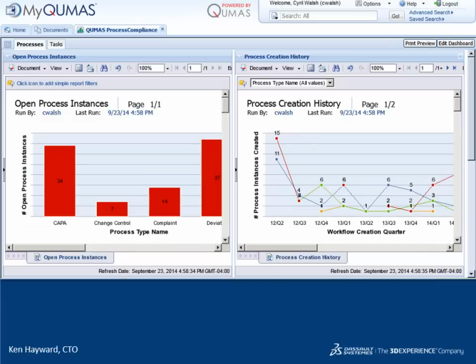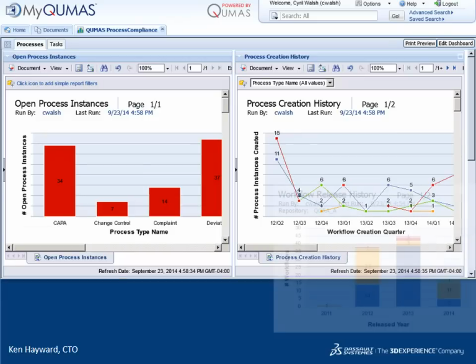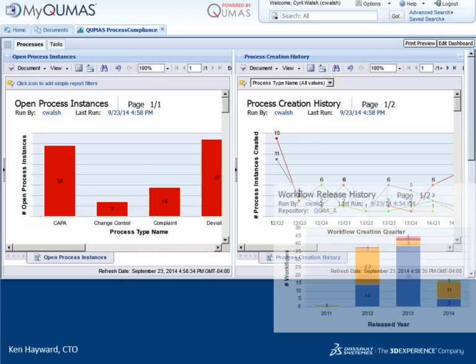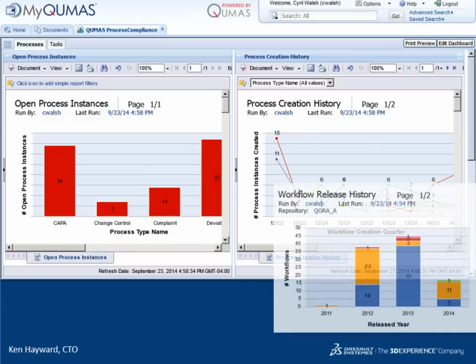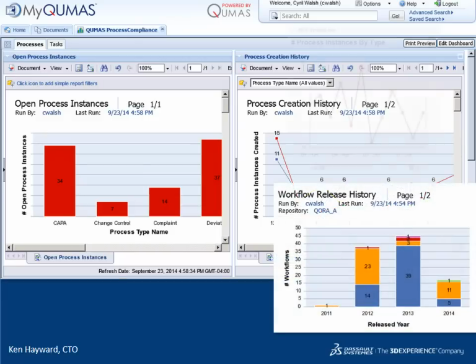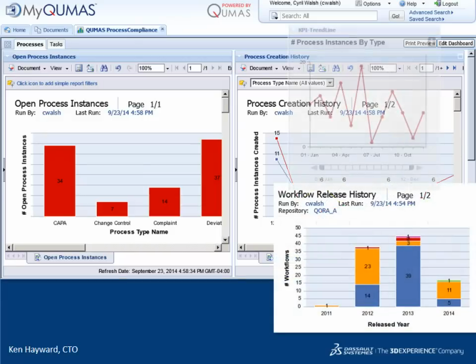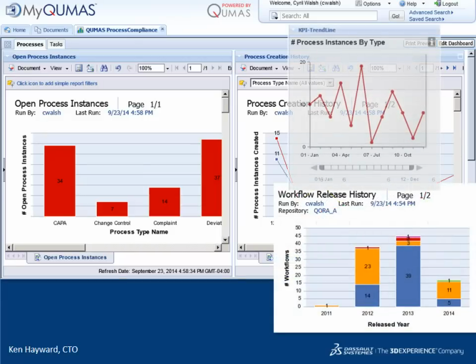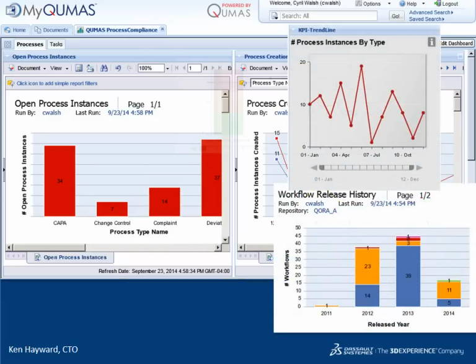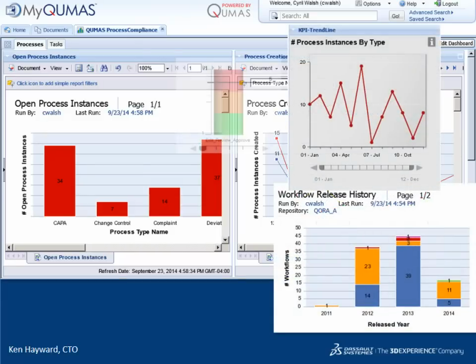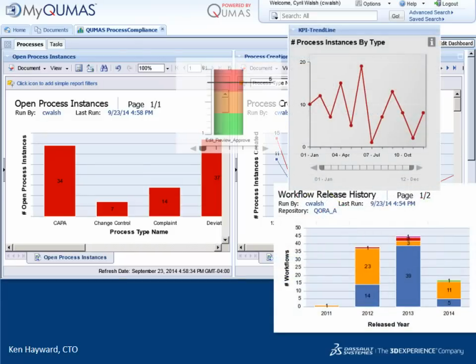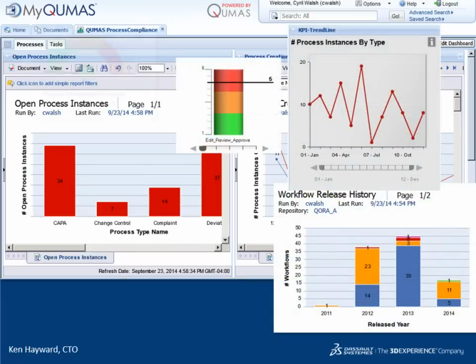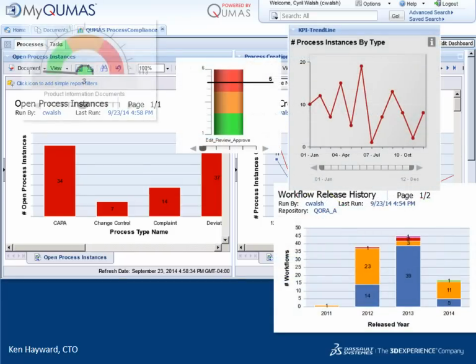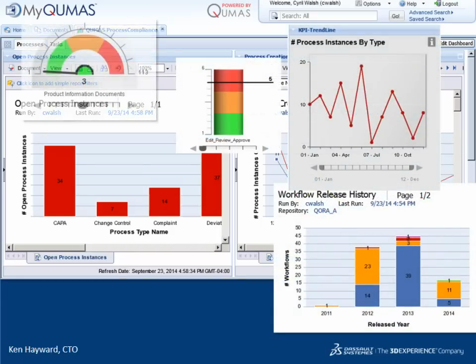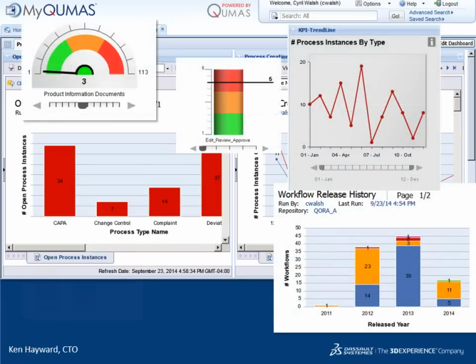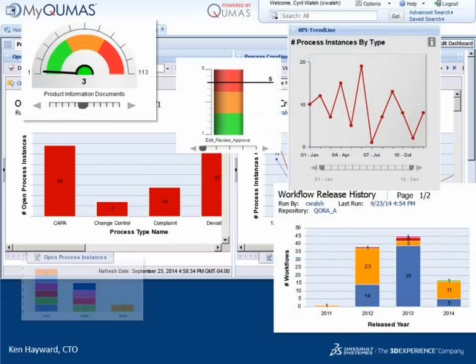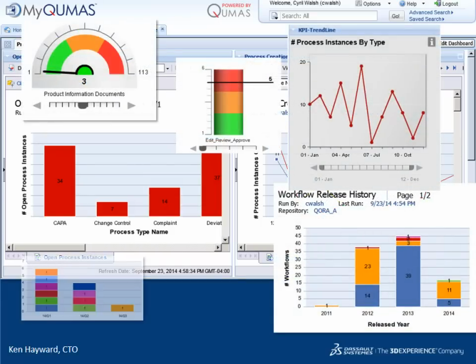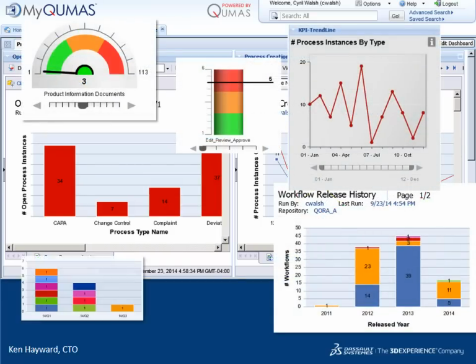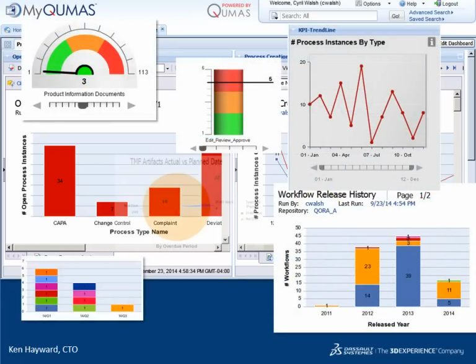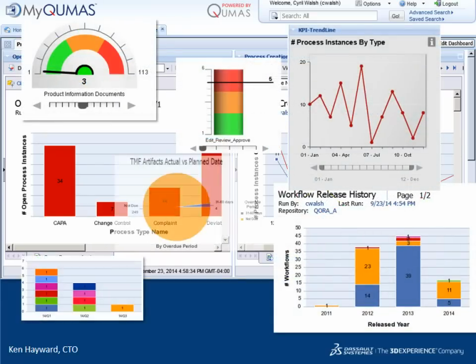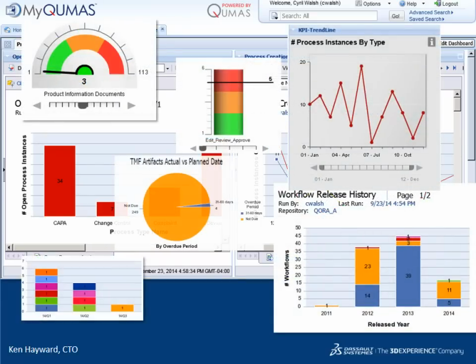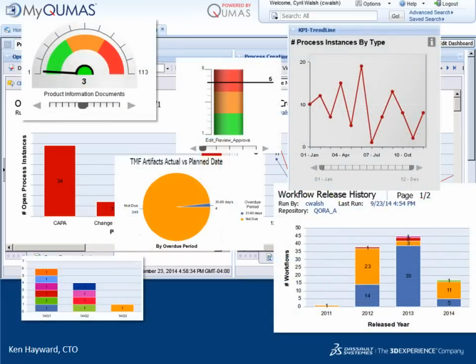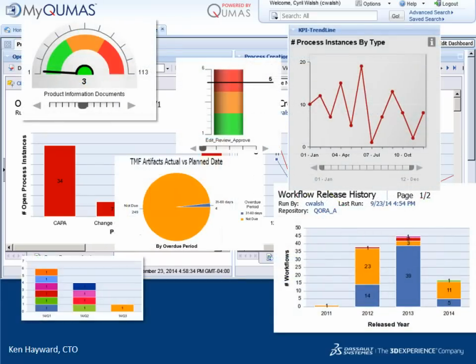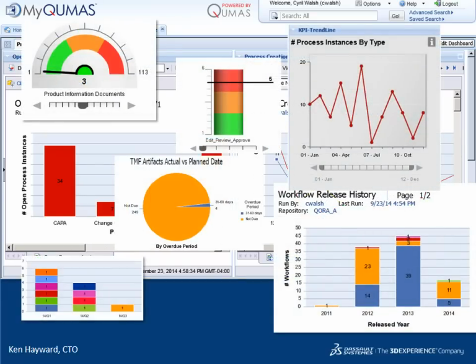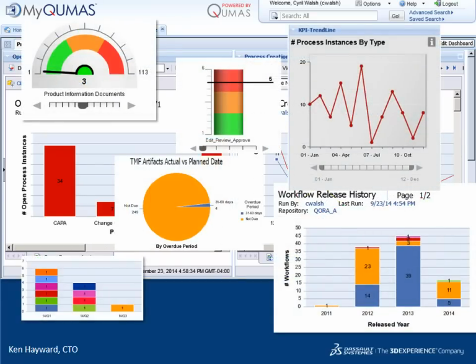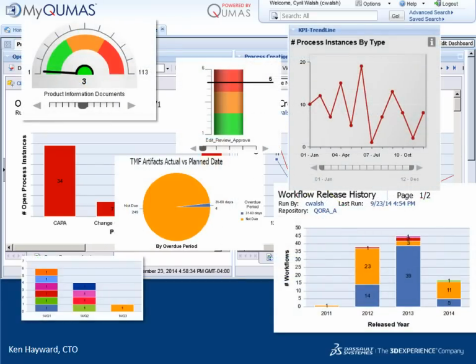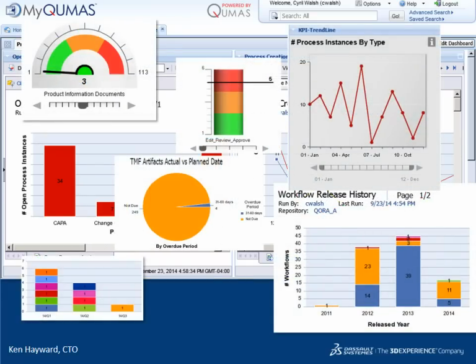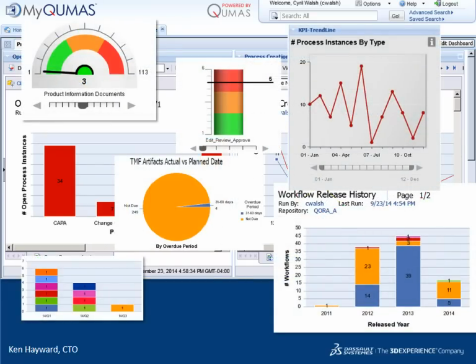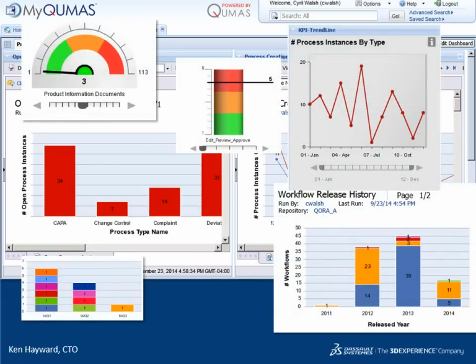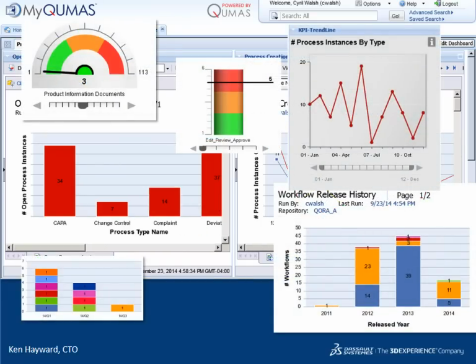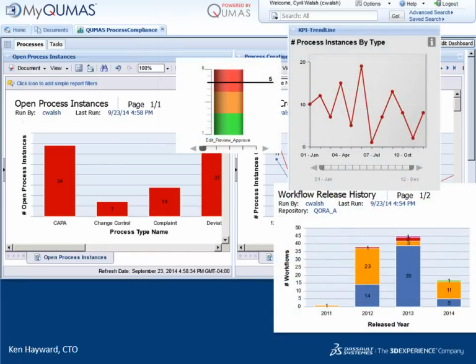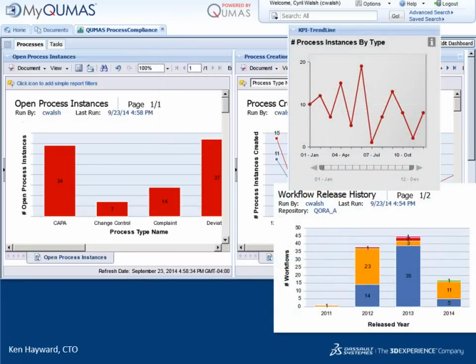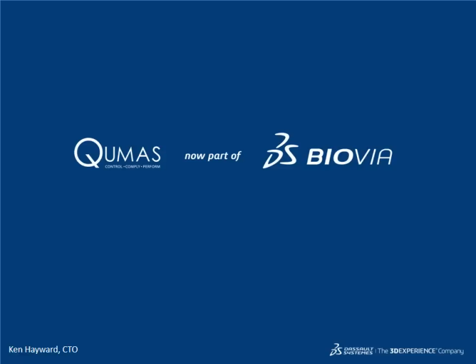Visualize your regulatory, quality and compliance world with Biovia today.